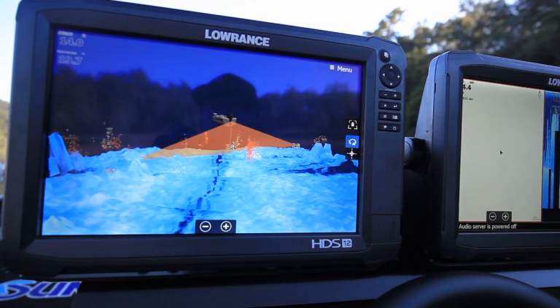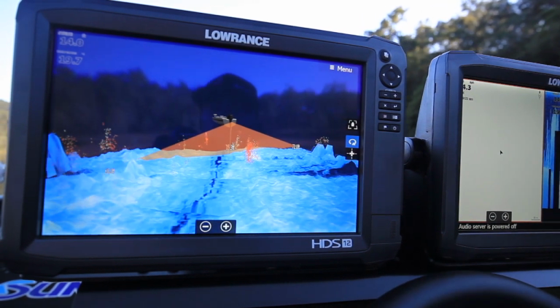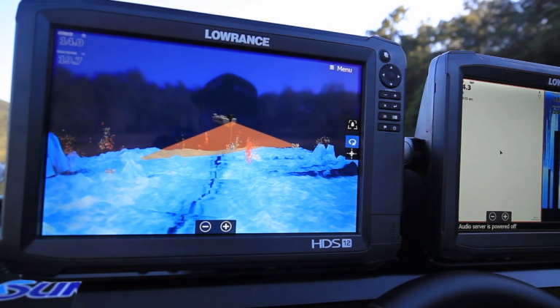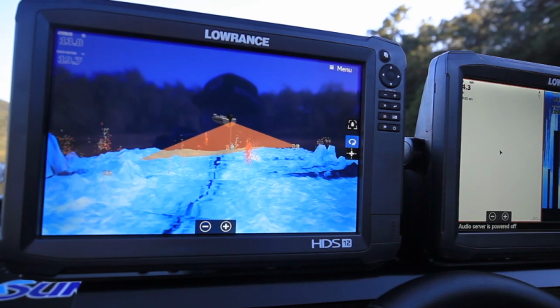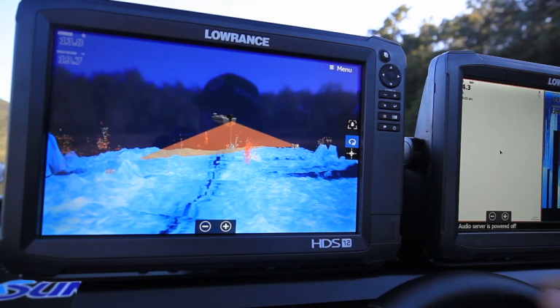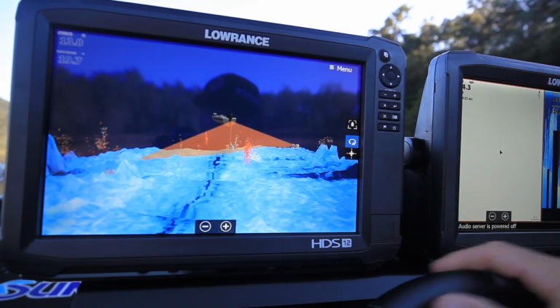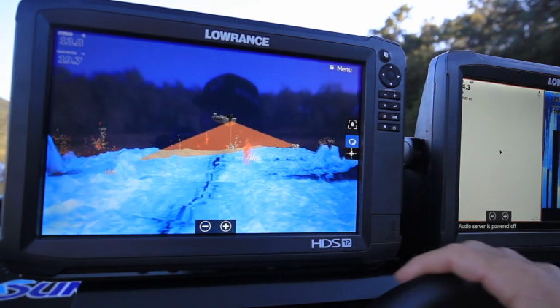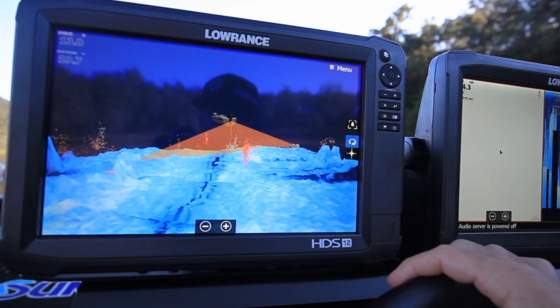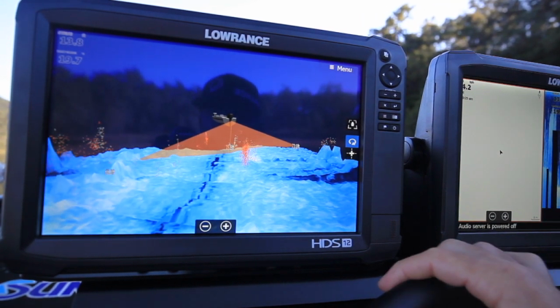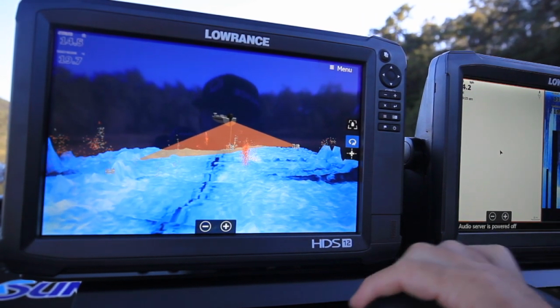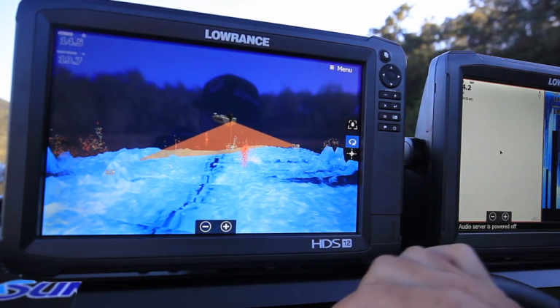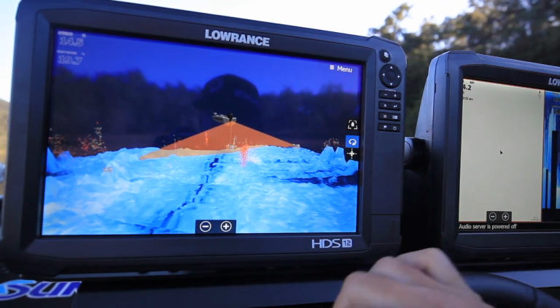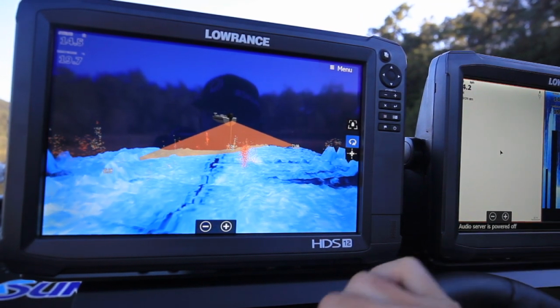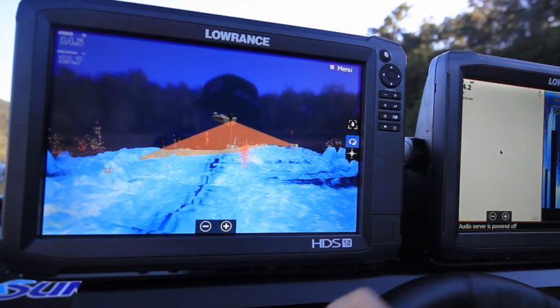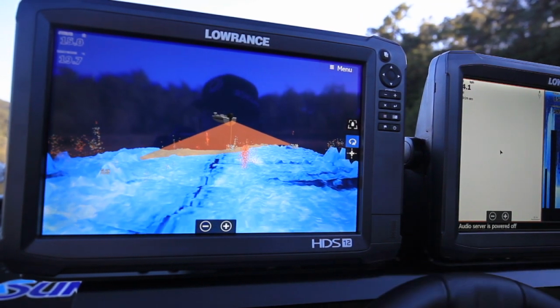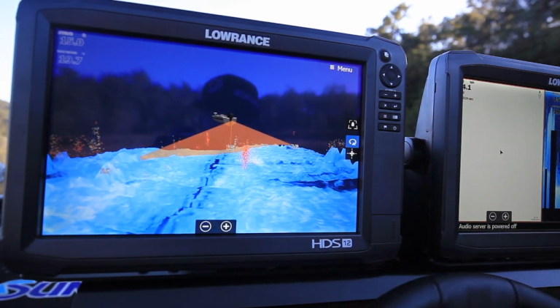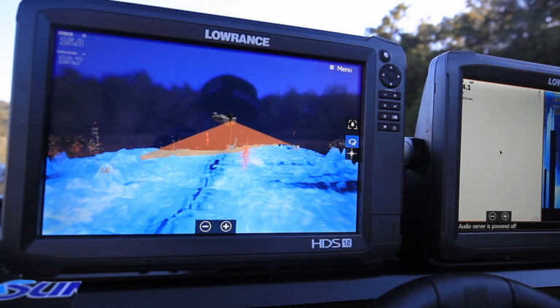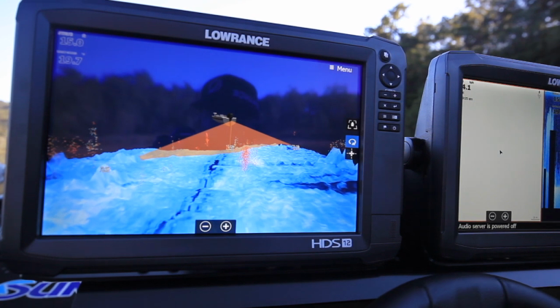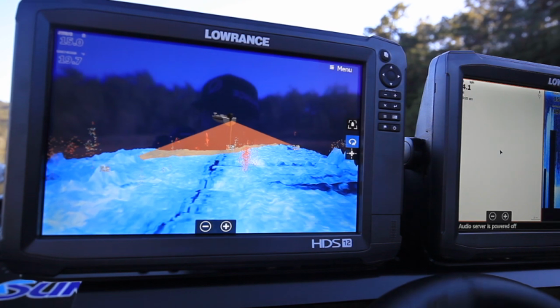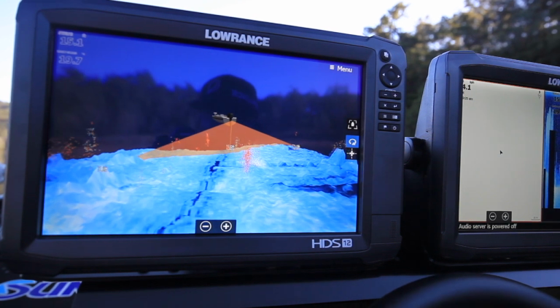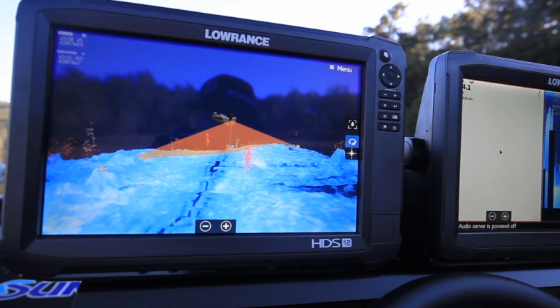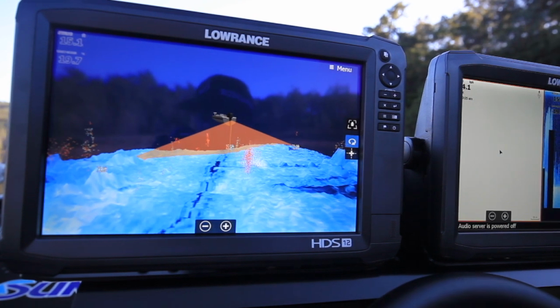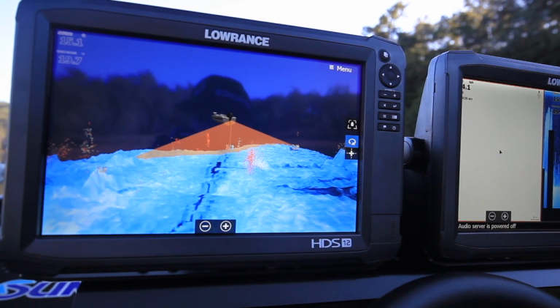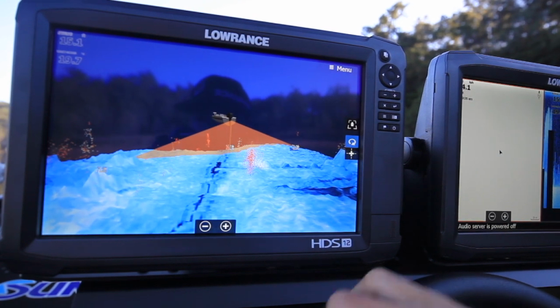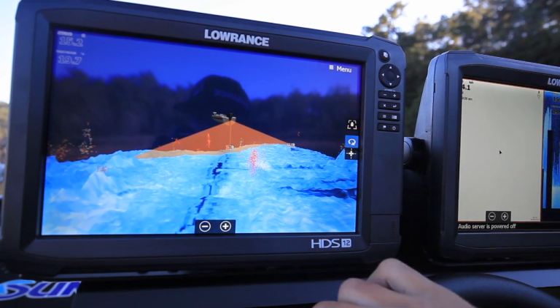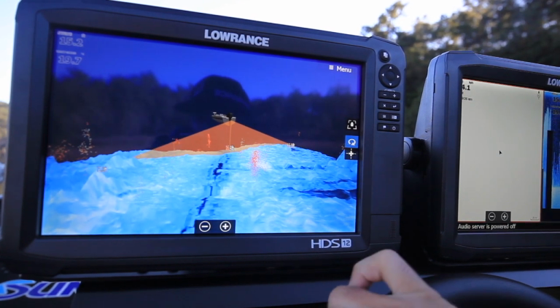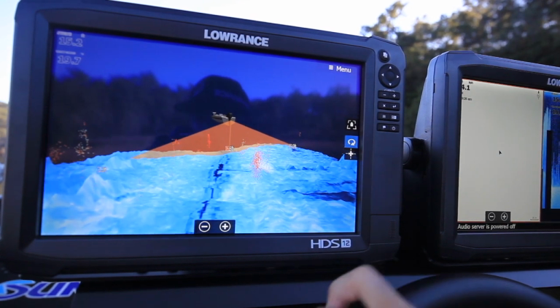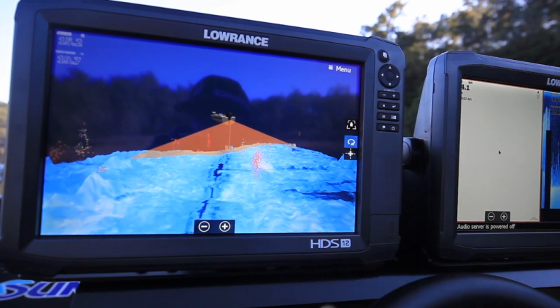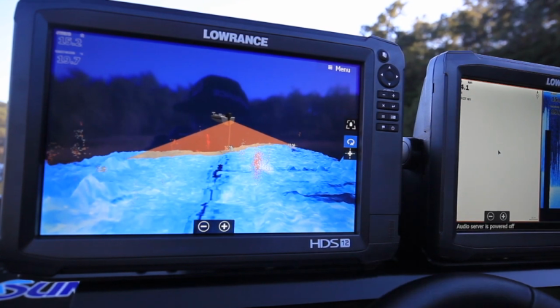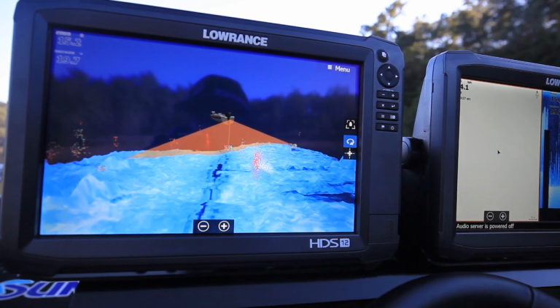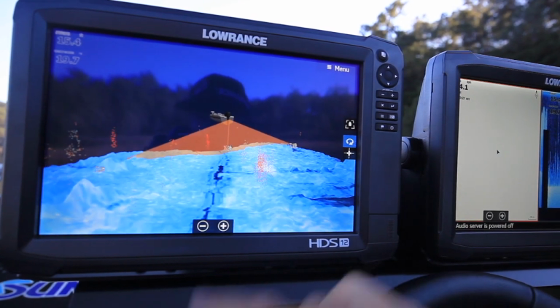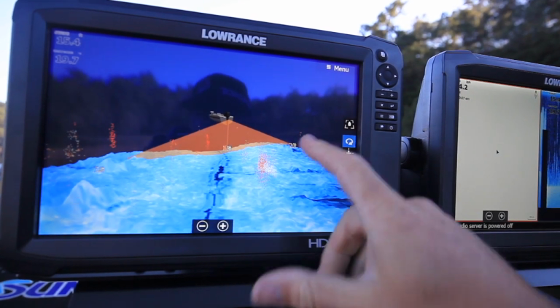You notice in the view you've got your standard sonar showing up over the top. You can adjust that with your target sensitivity.